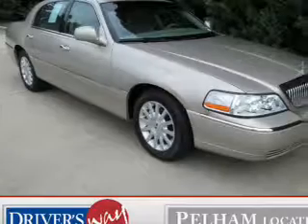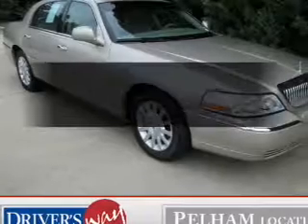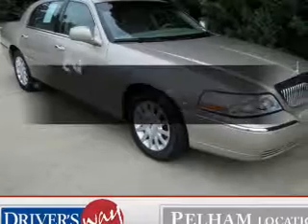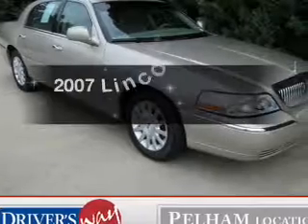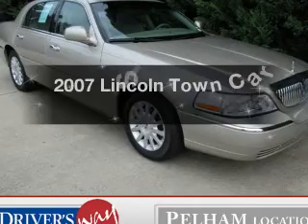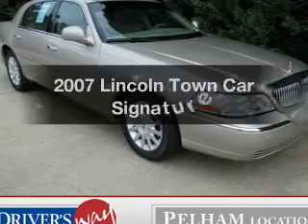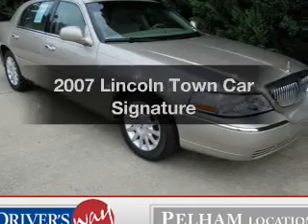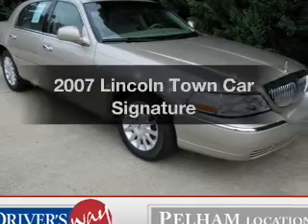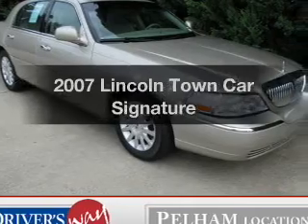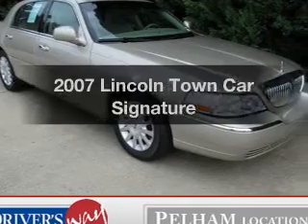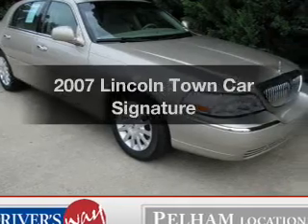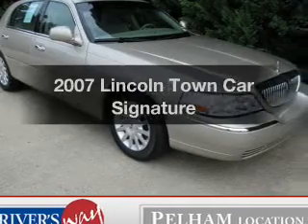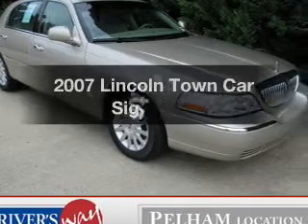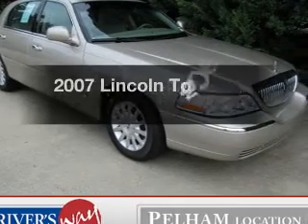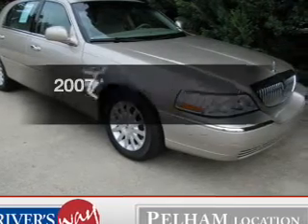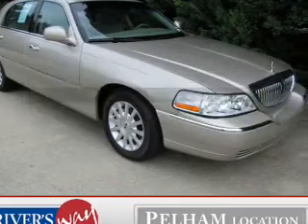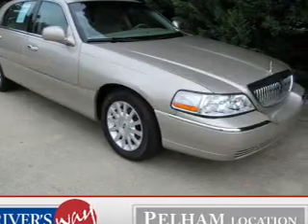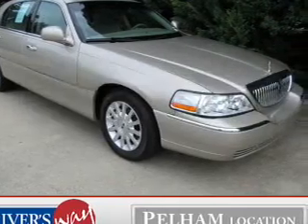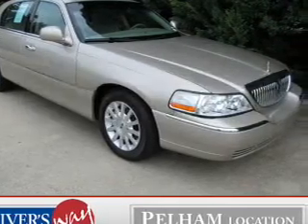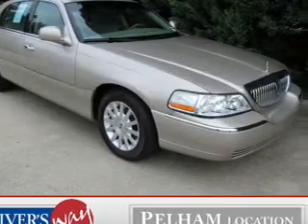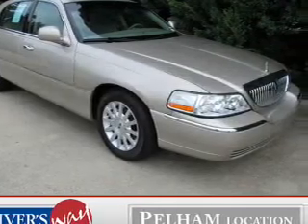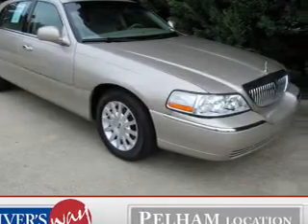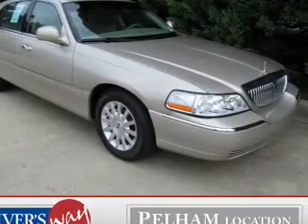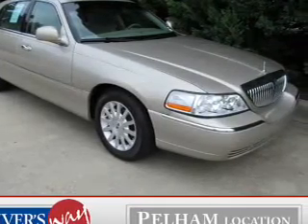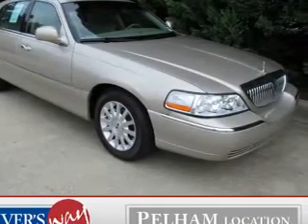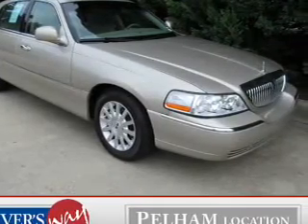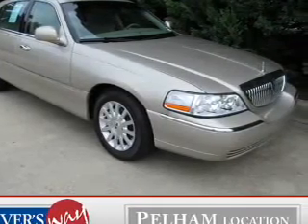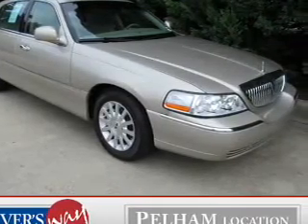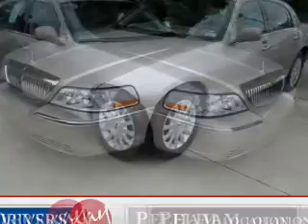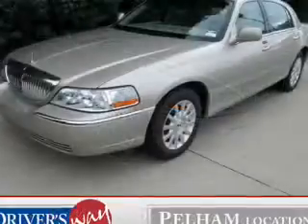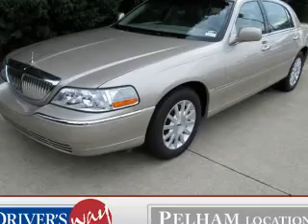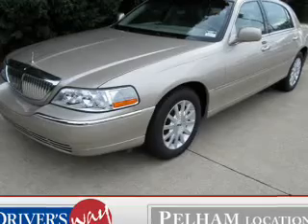Check out this 2007 Lincoln Town Car. Travel the roads in style and comfort in this great vehicle.